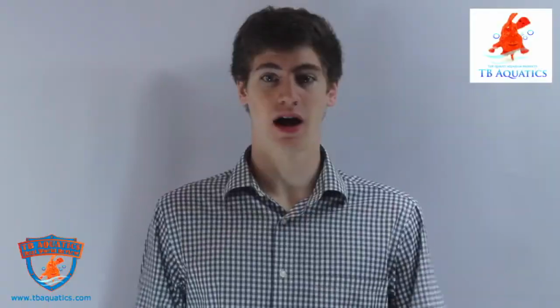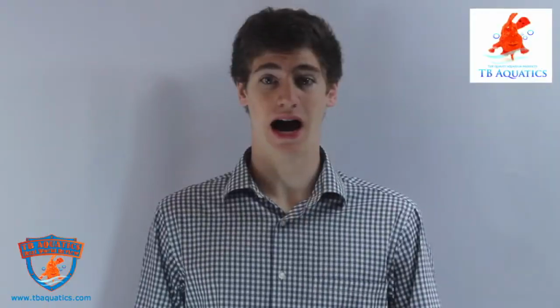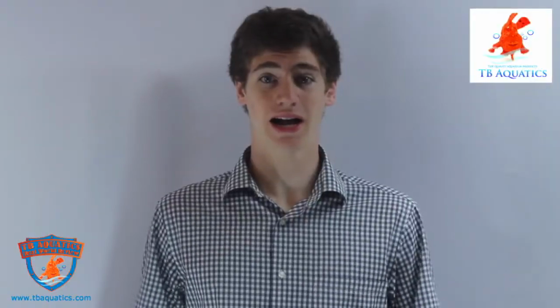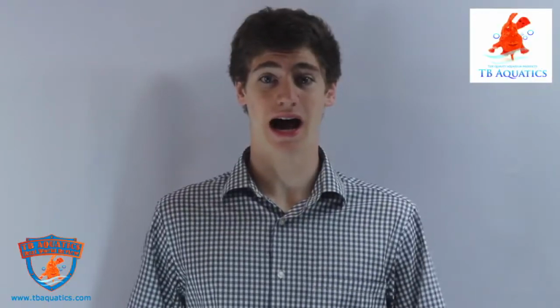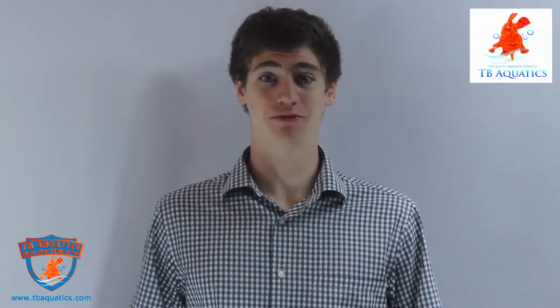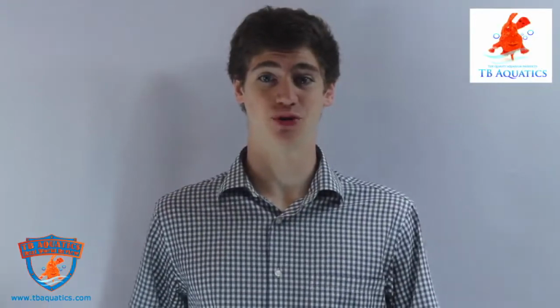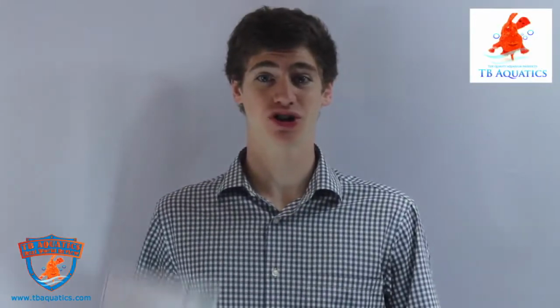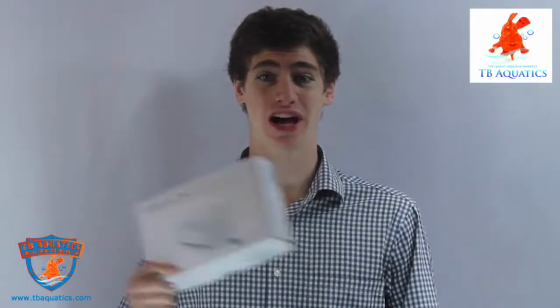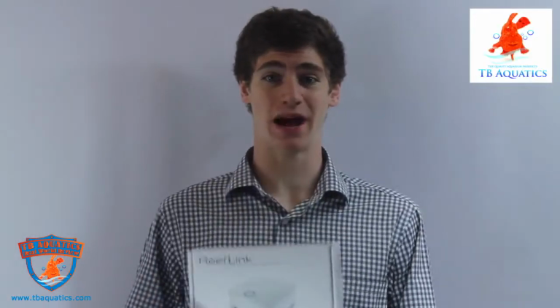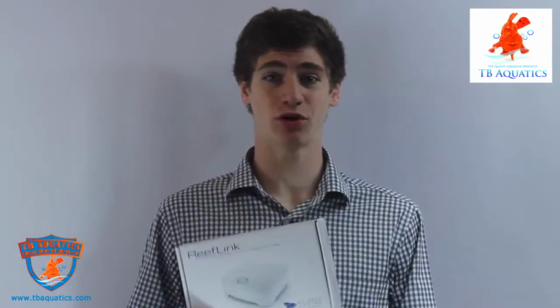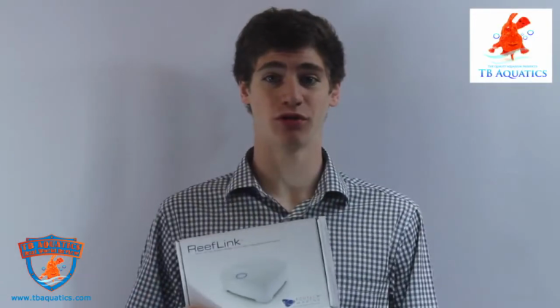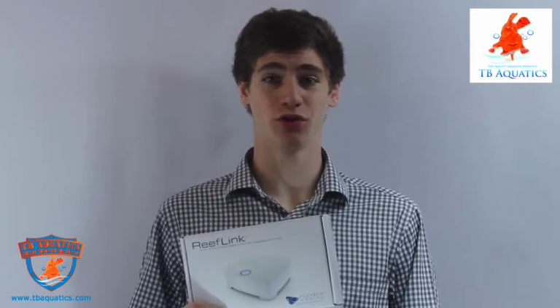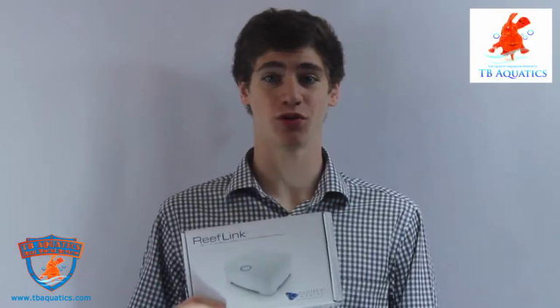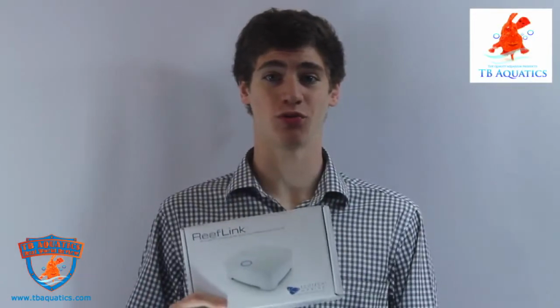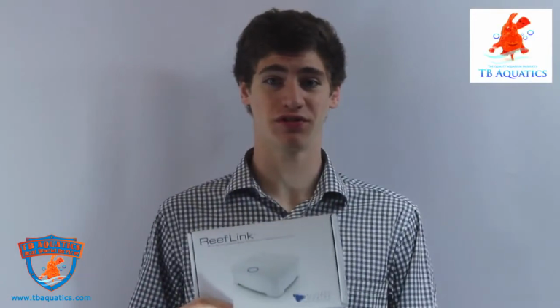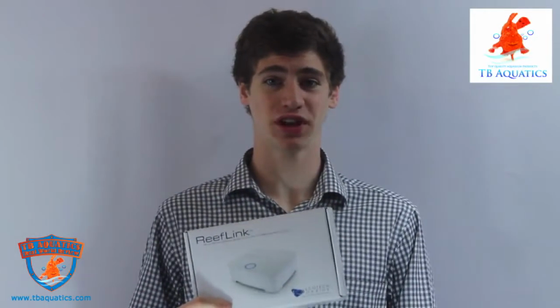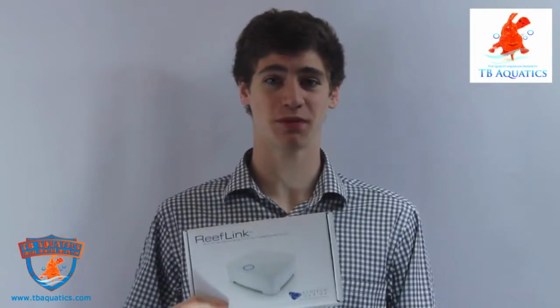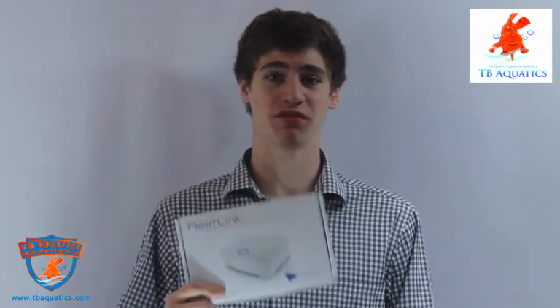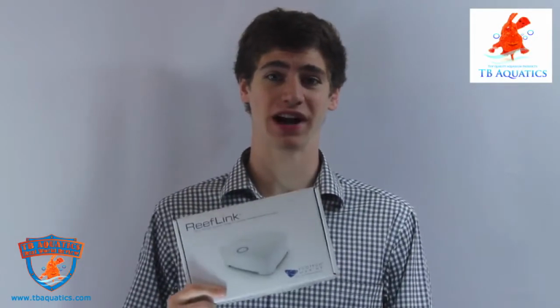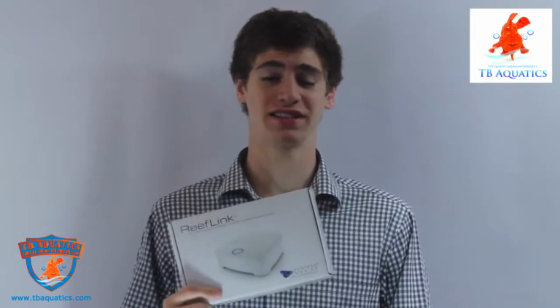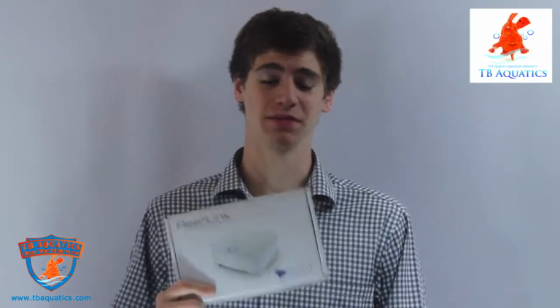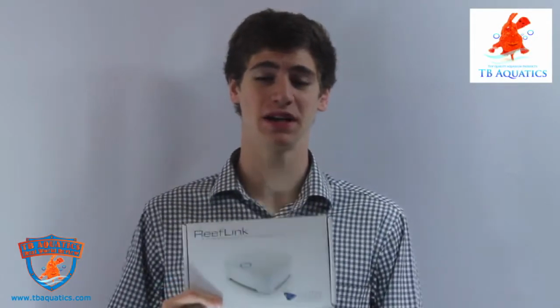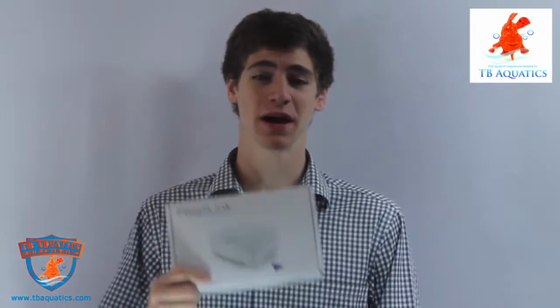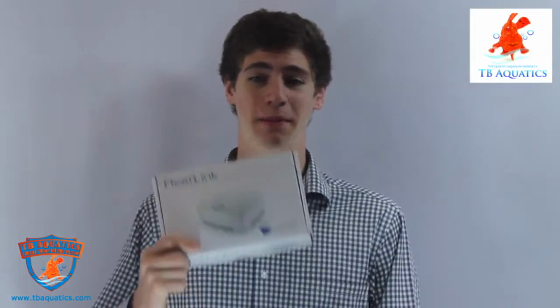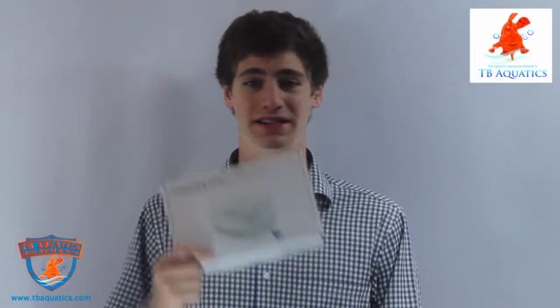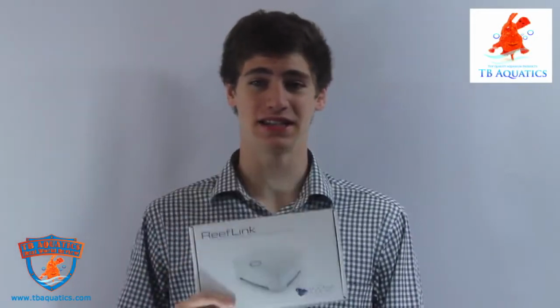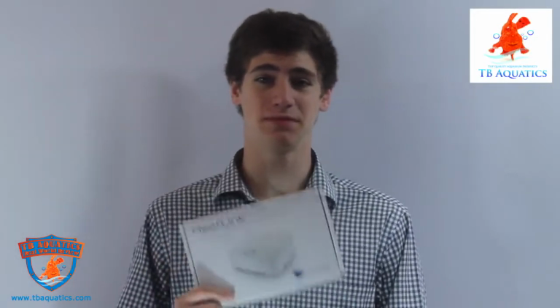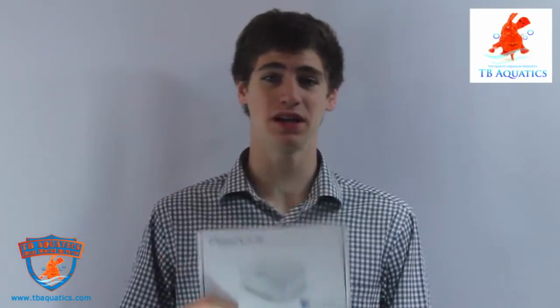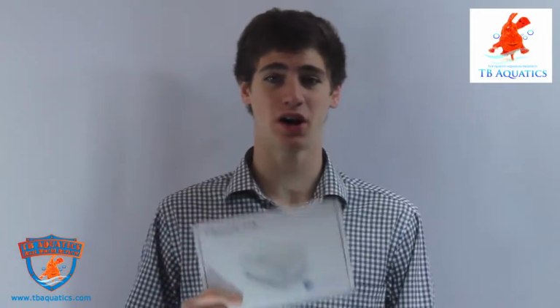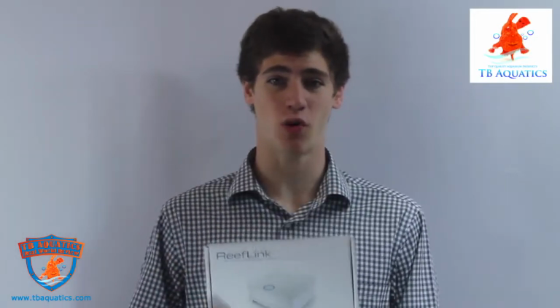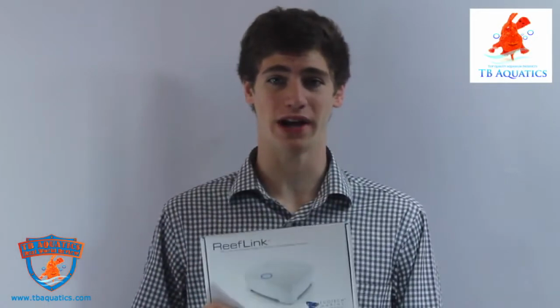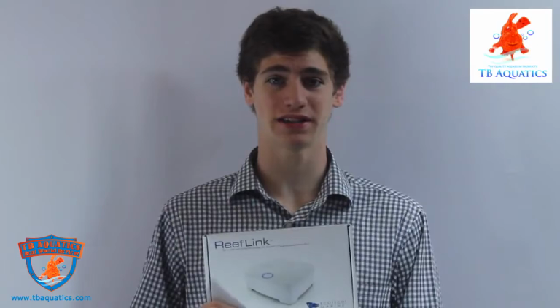Hi, I'm George and I'm going to review the ReefLink provided to me by TB Aquatics.